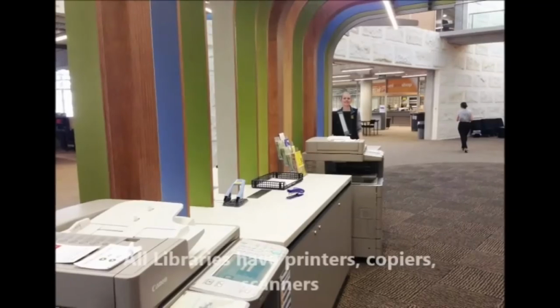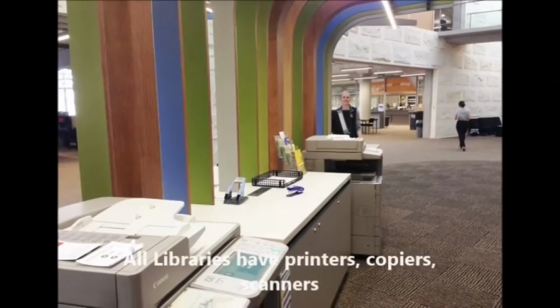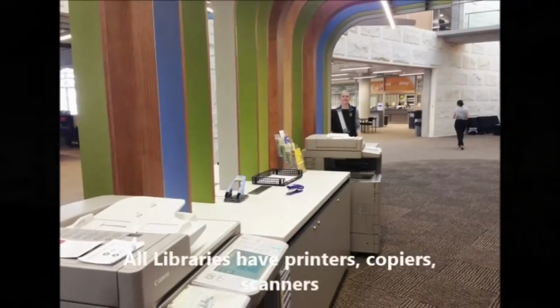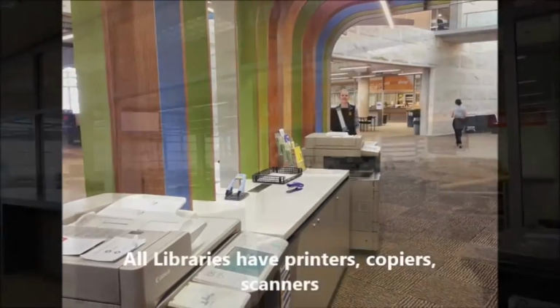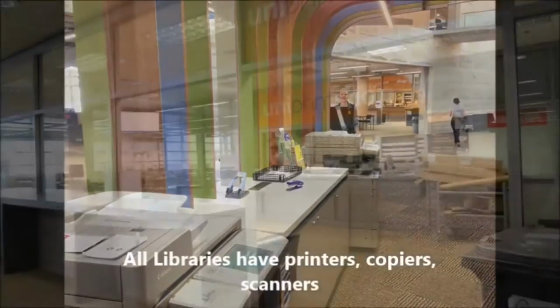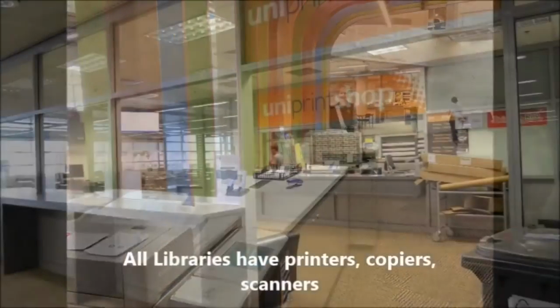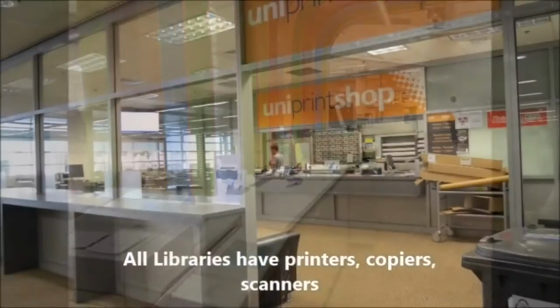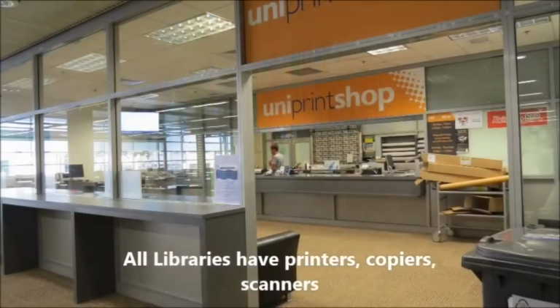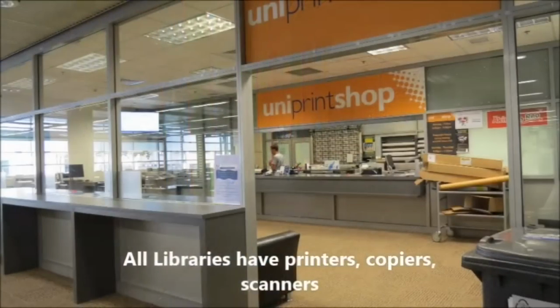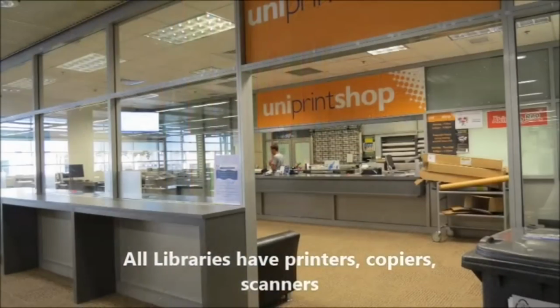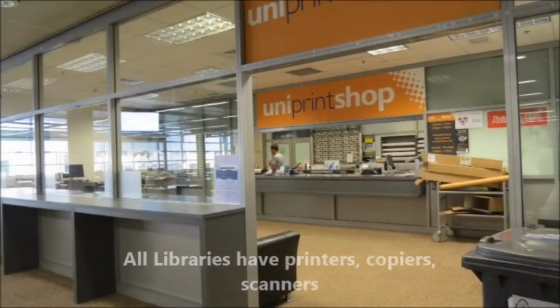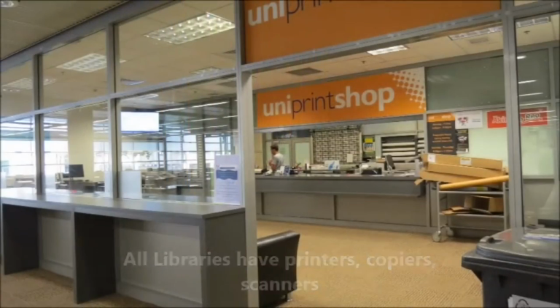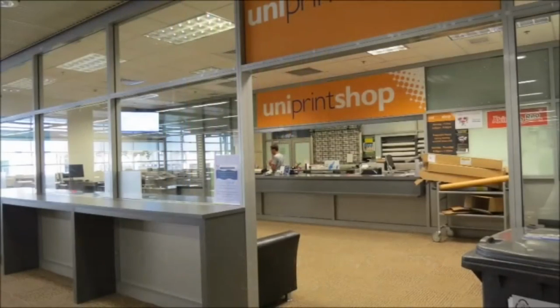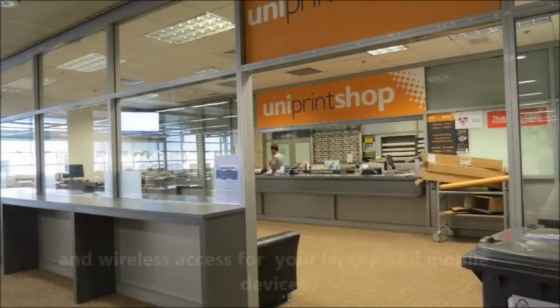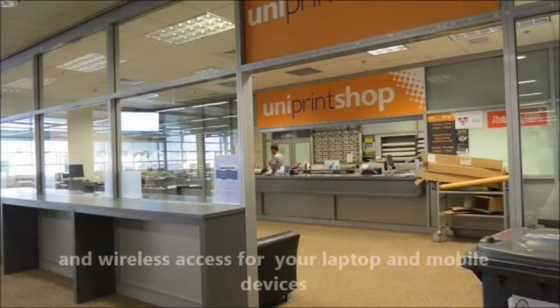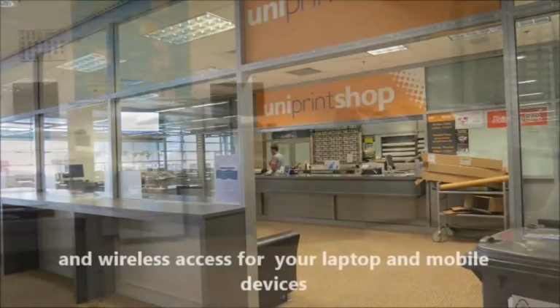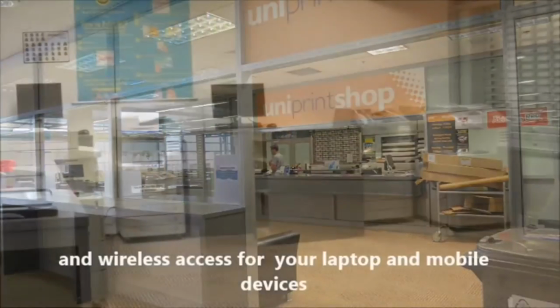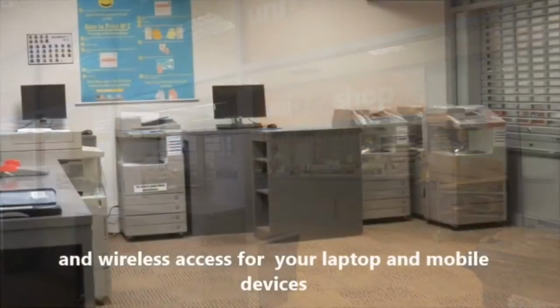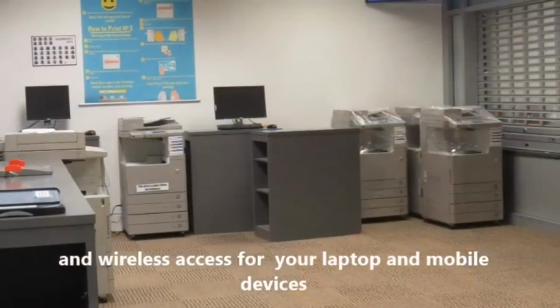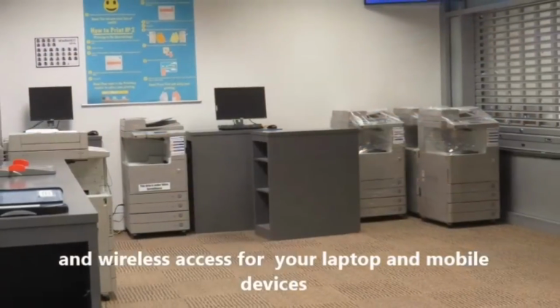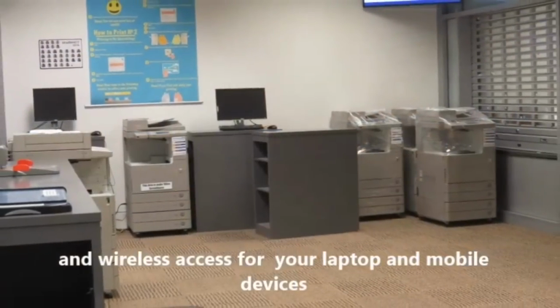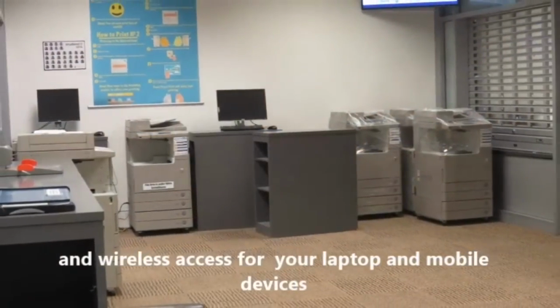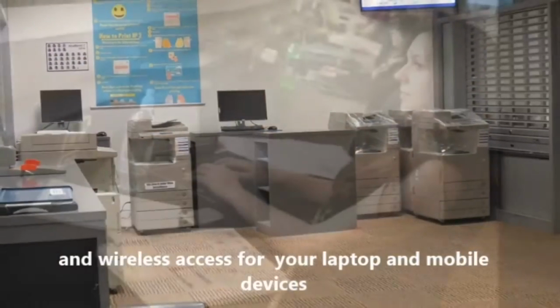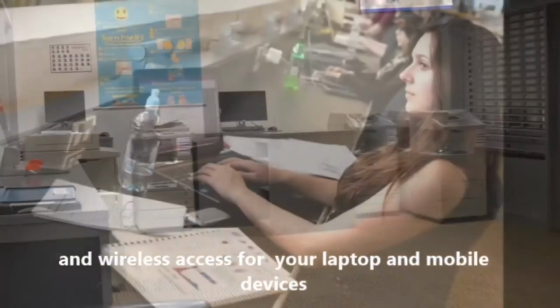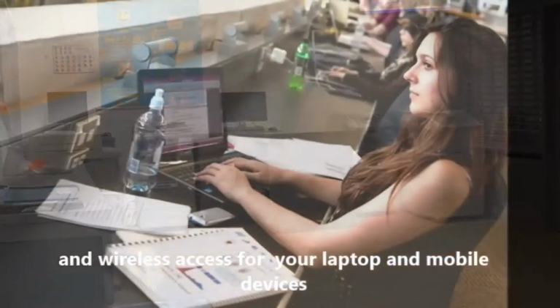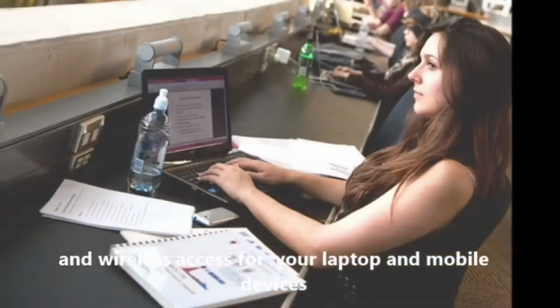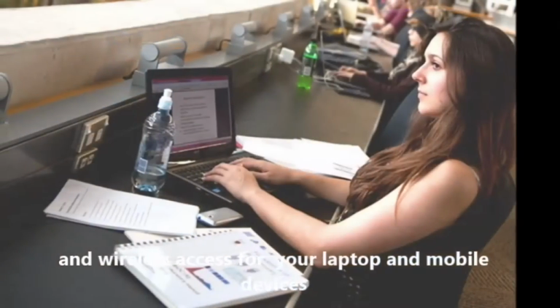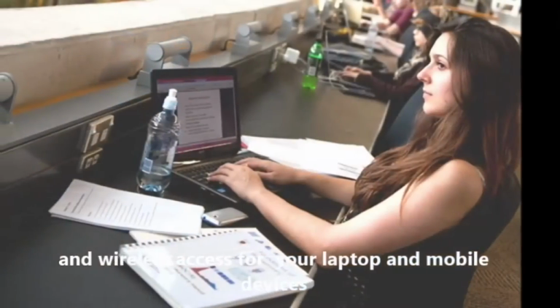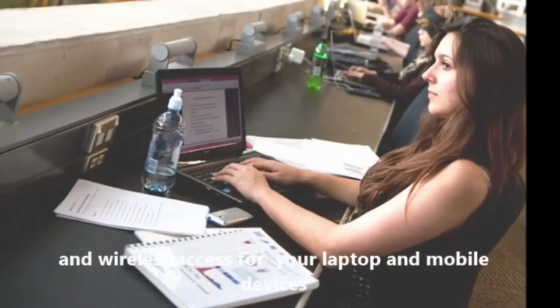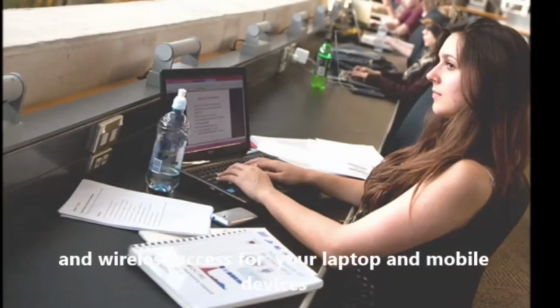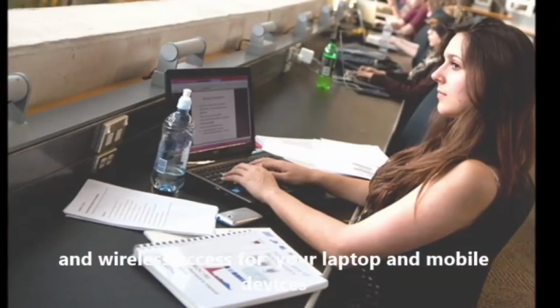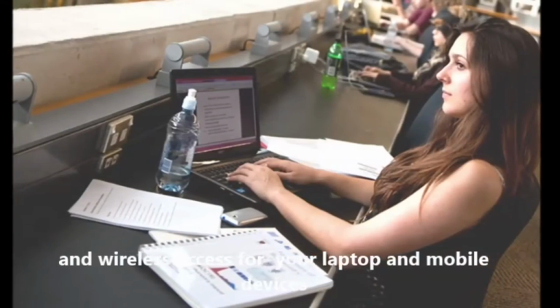All libraries have printers, copiers and scanners, and wireless access for your laptop and mobile devices.